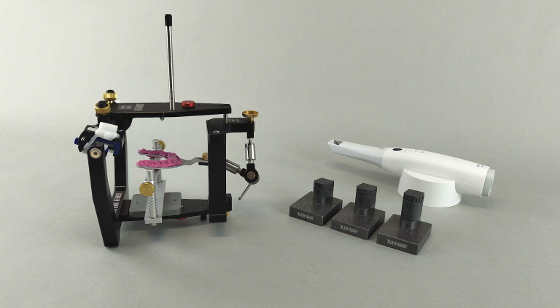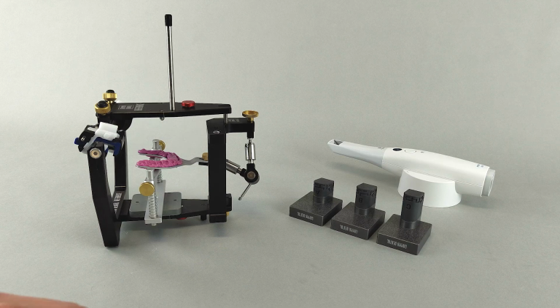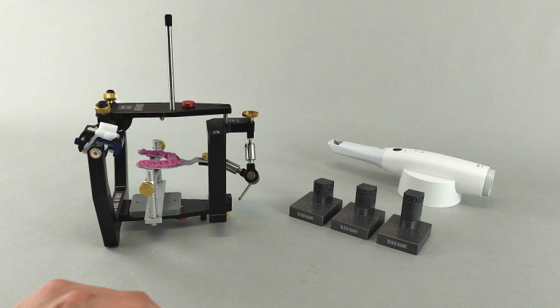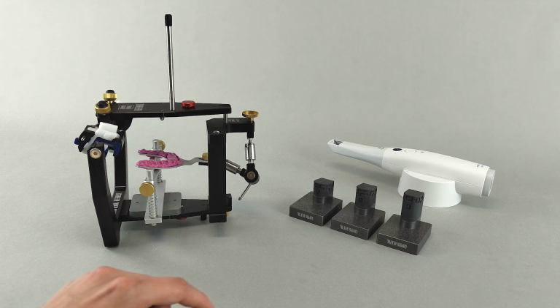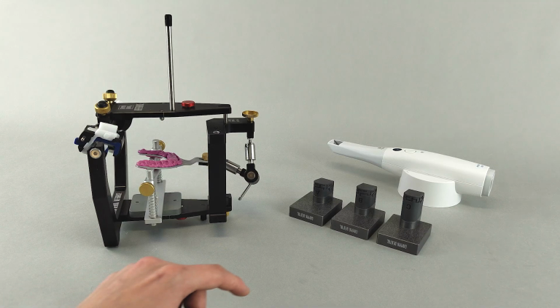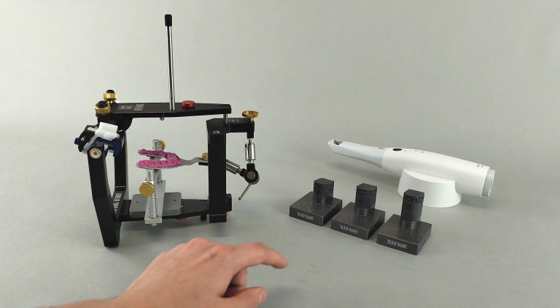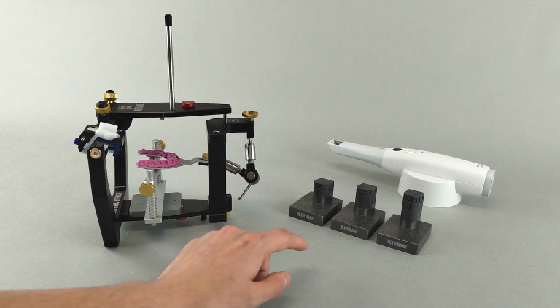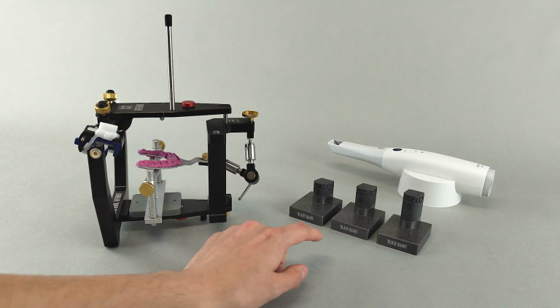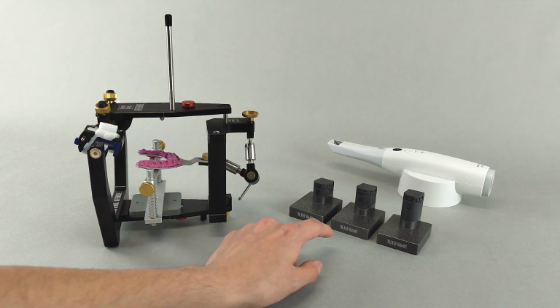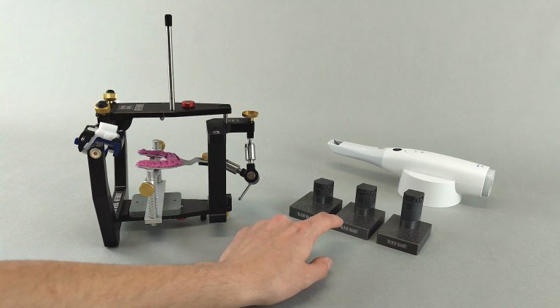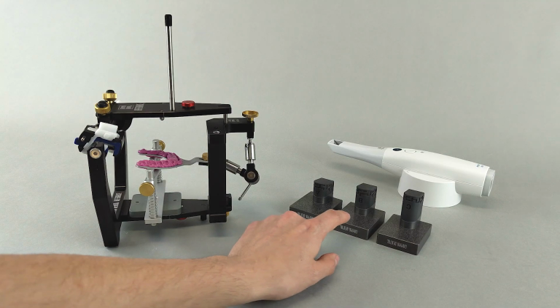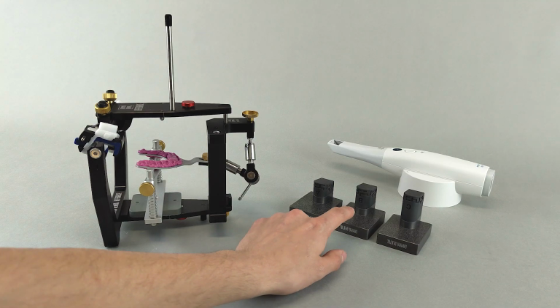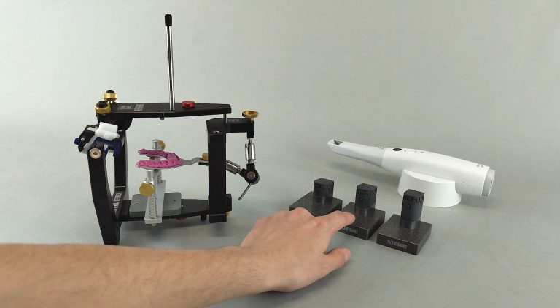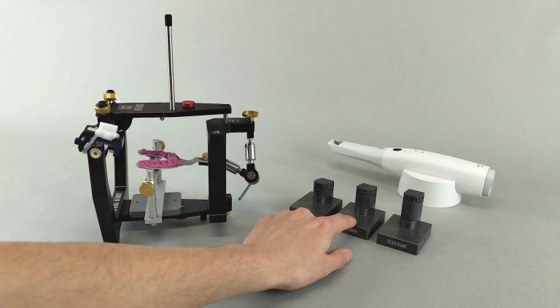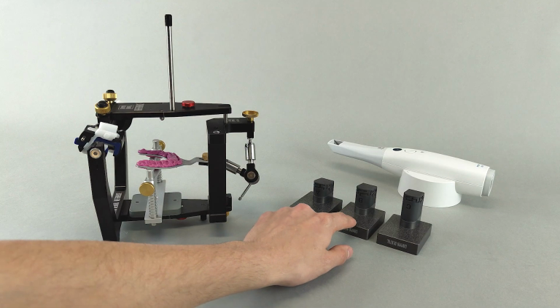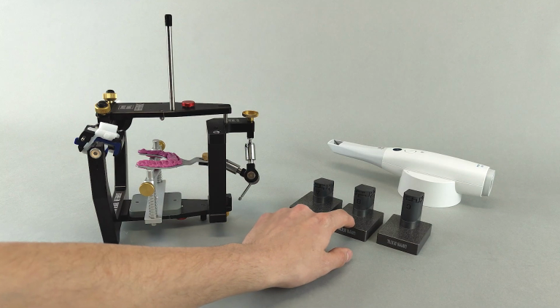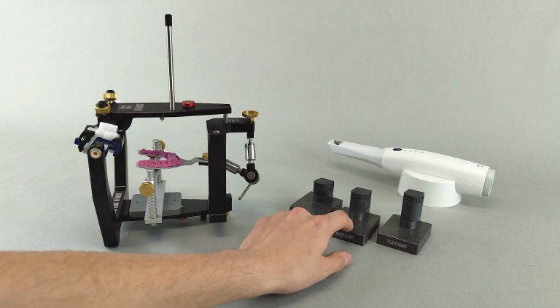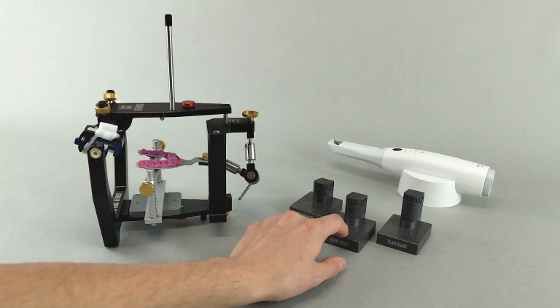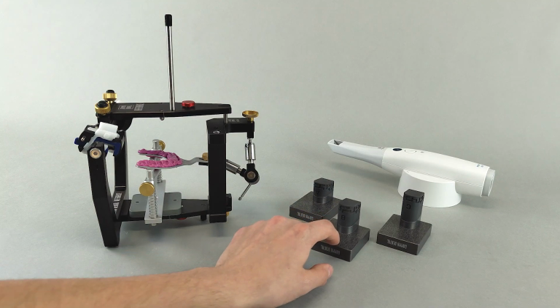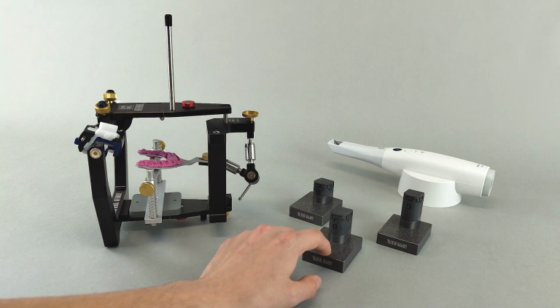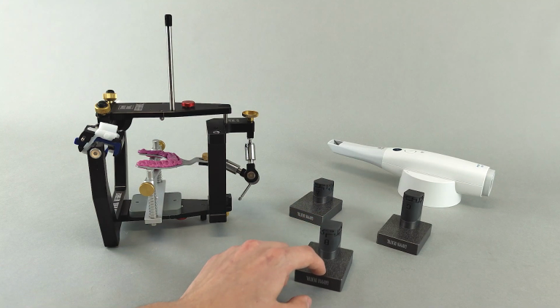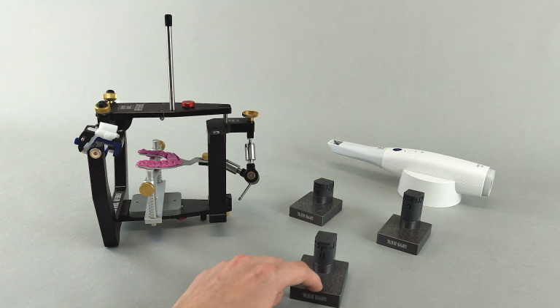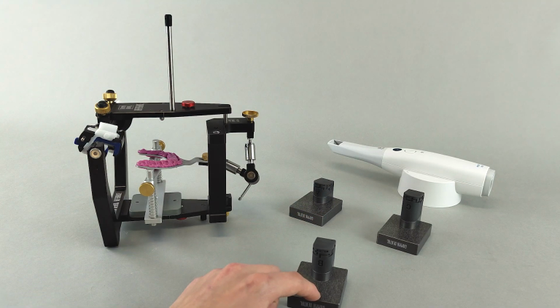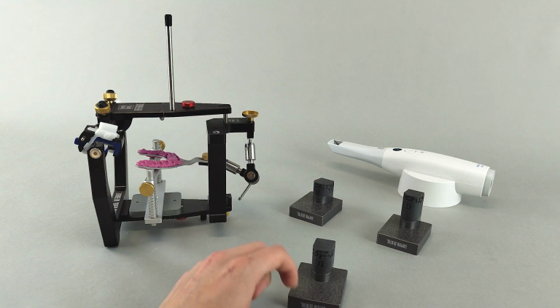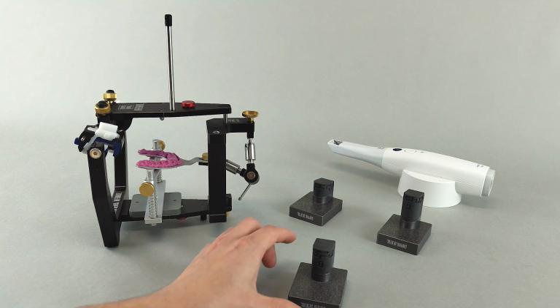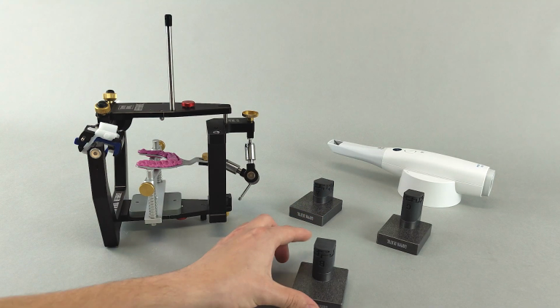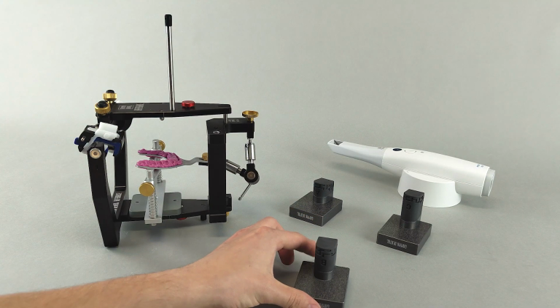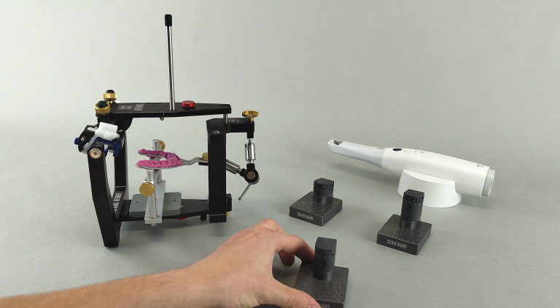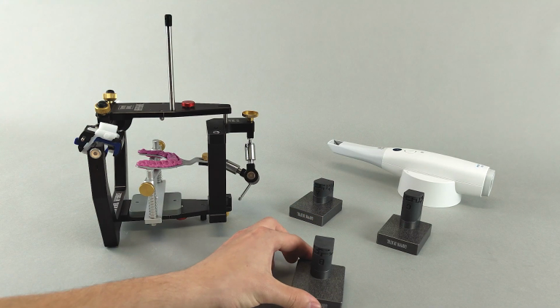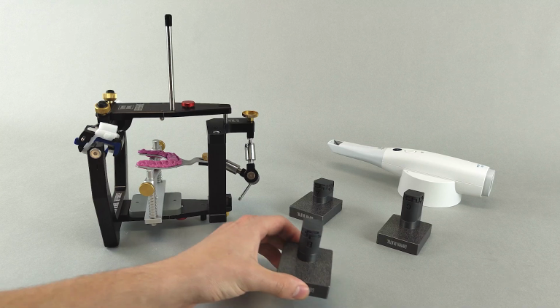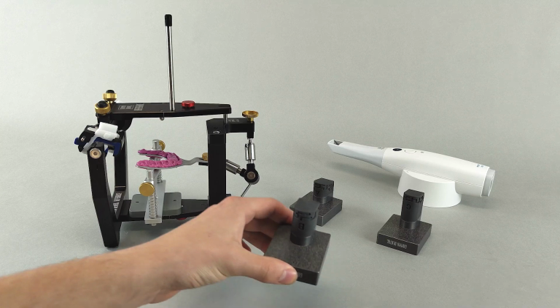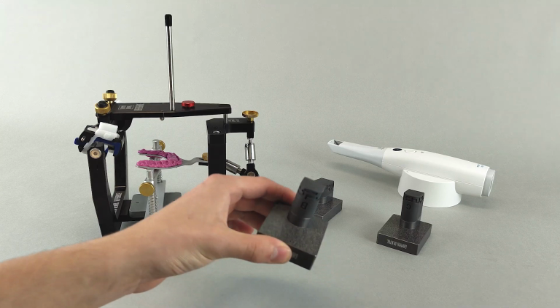A digital transfer block of the appropriate height is selected and mounted in place of the upper jaw model.